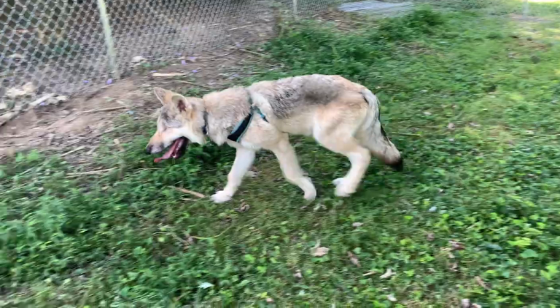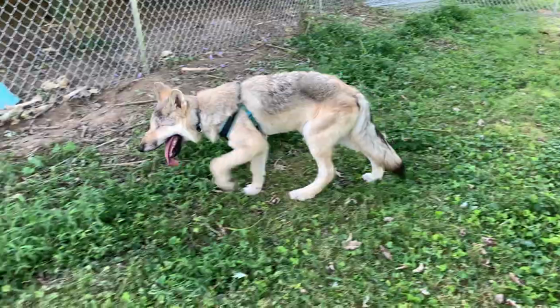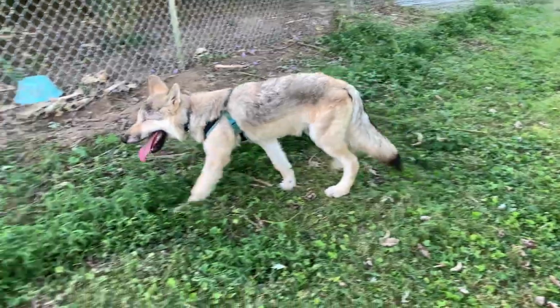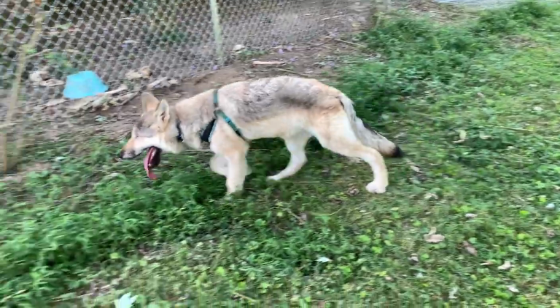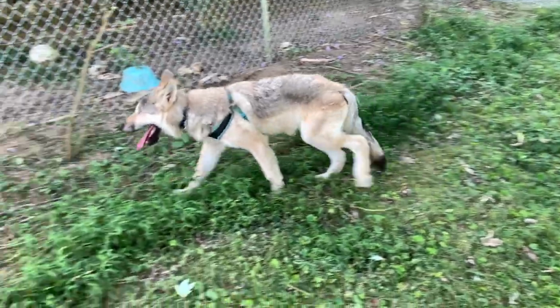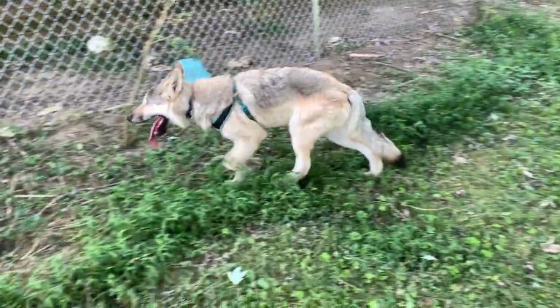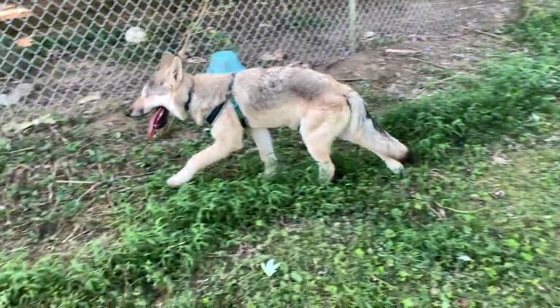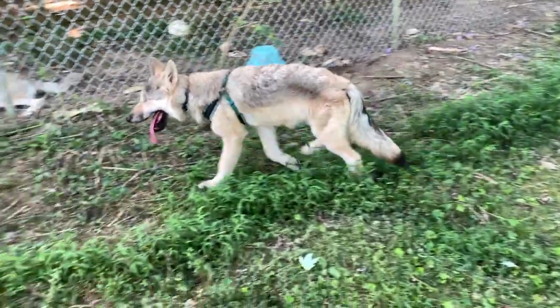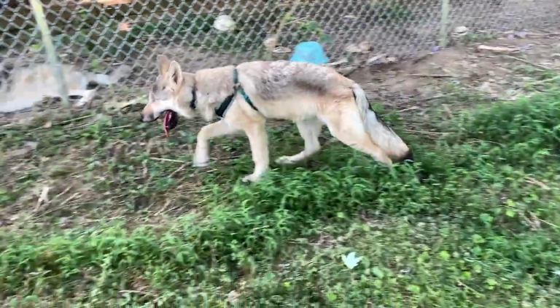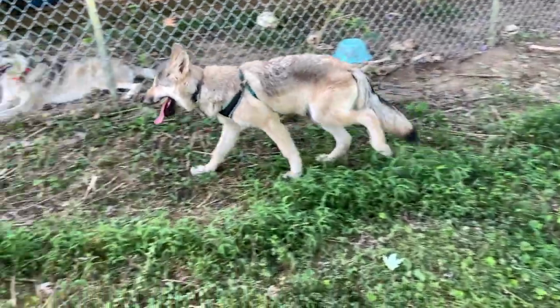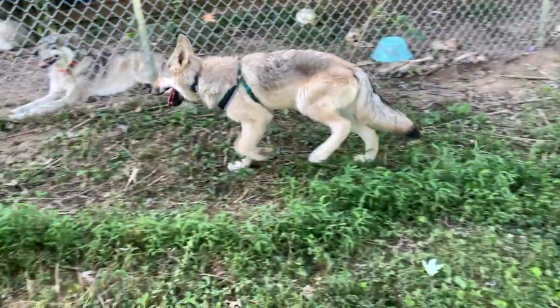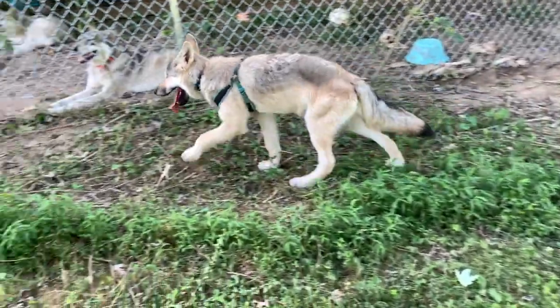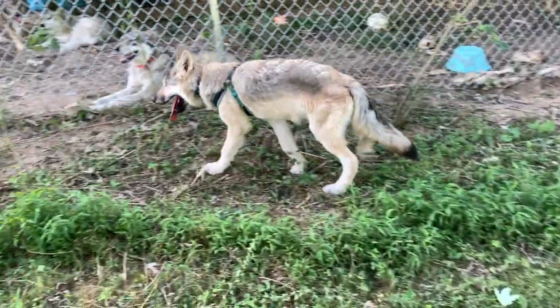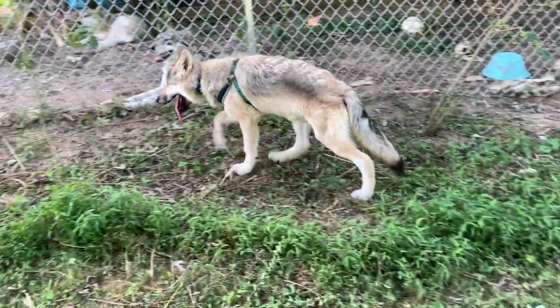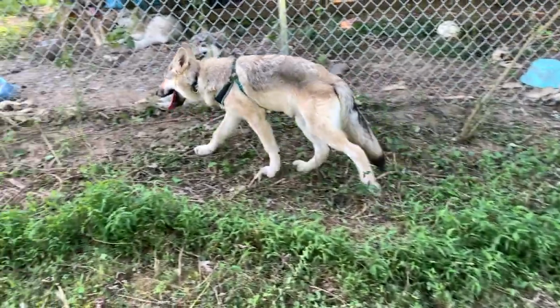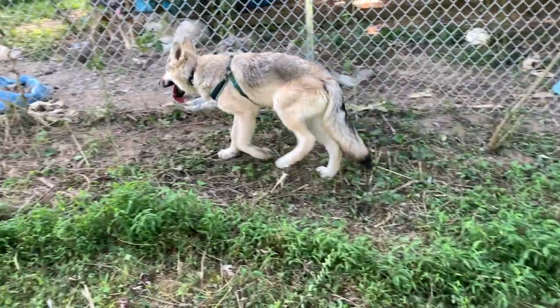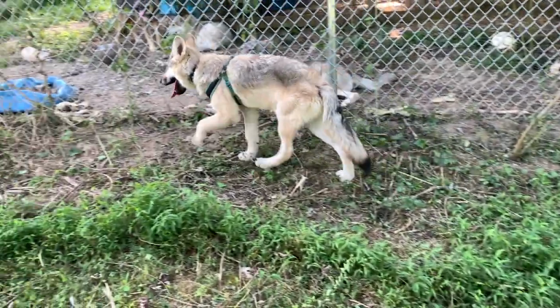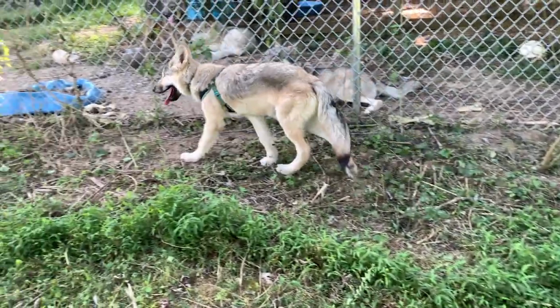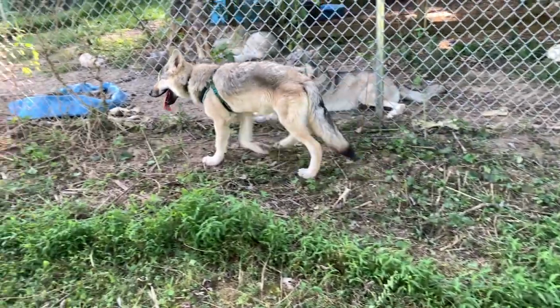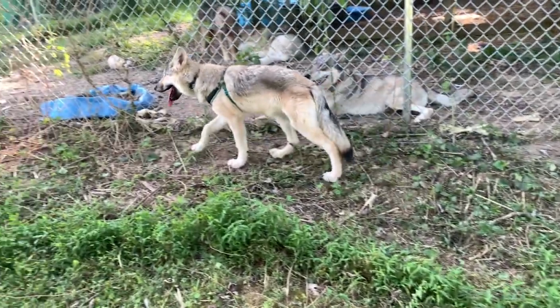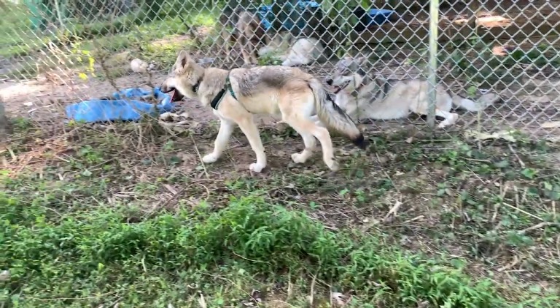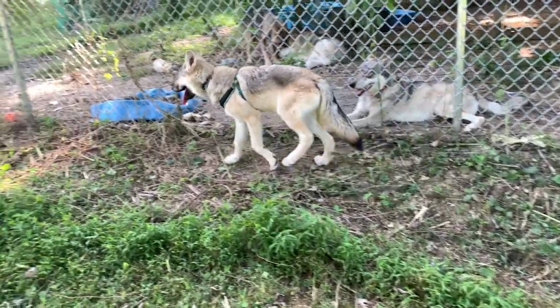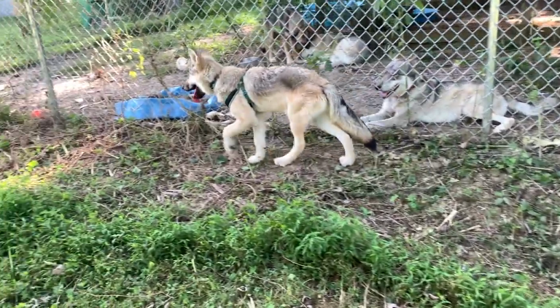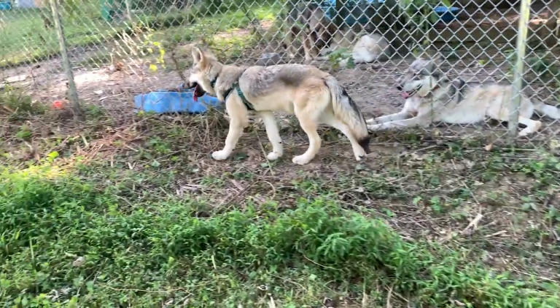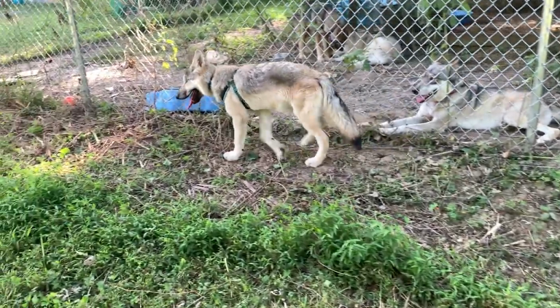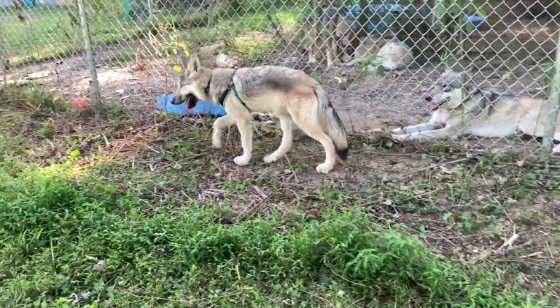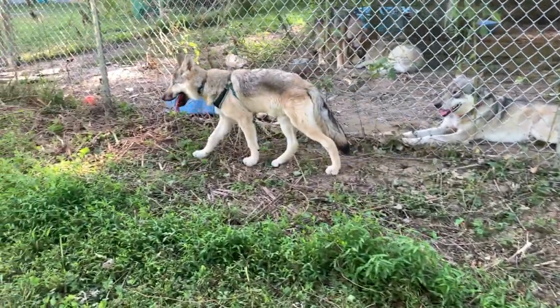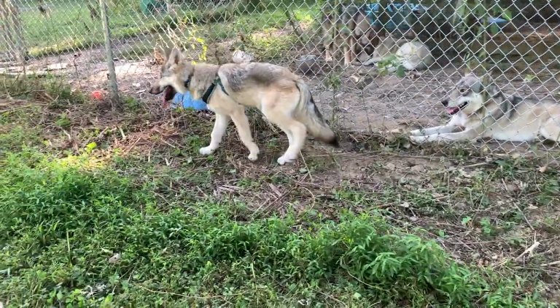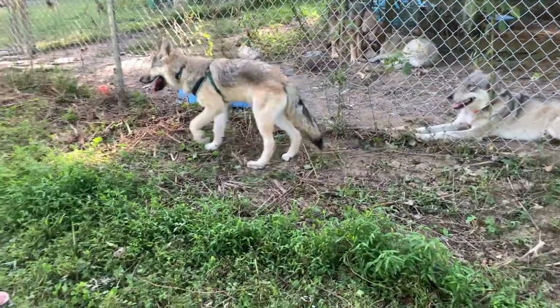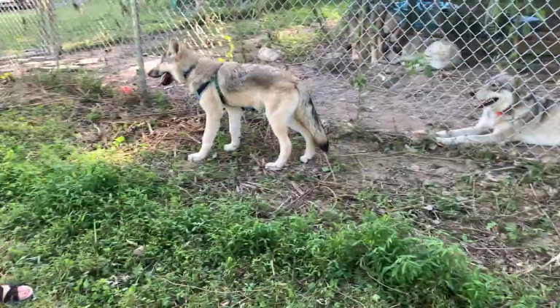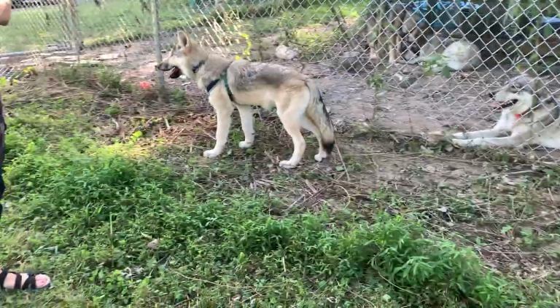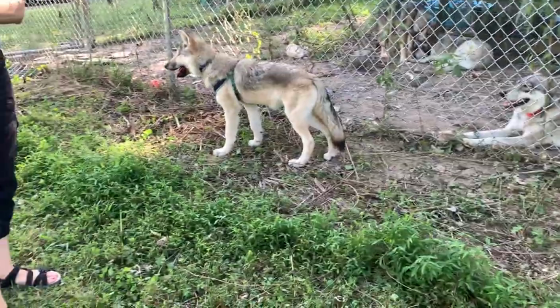Now he is just having a good time, but he also wants to go back inside to the air conditioning. Oh well.